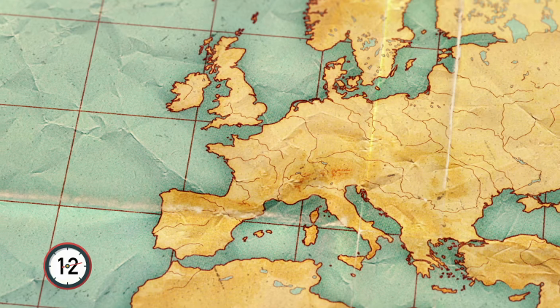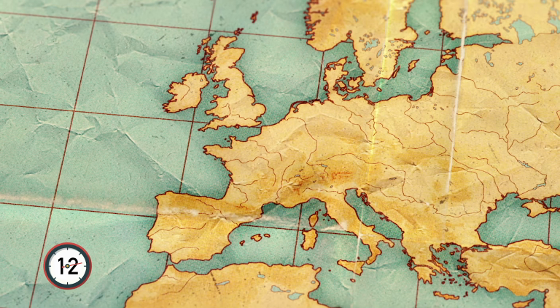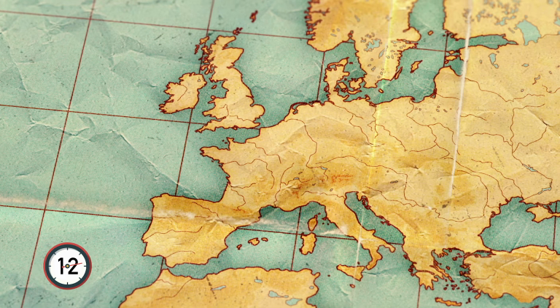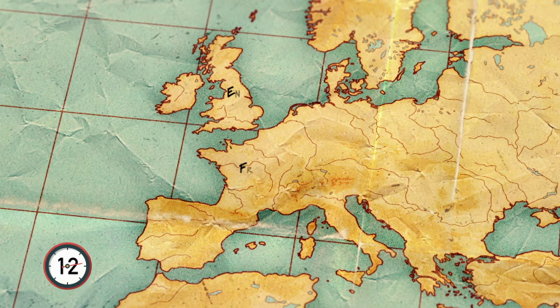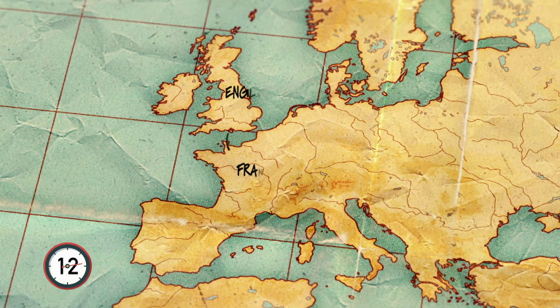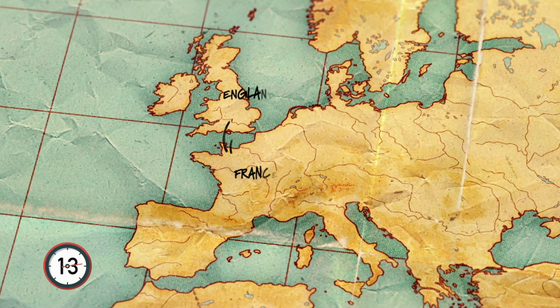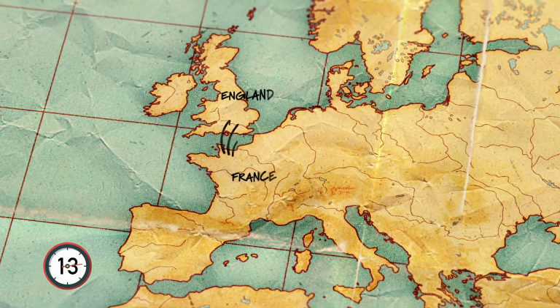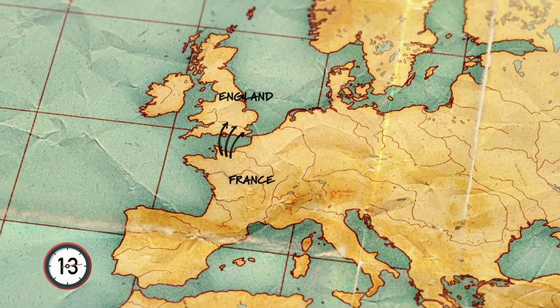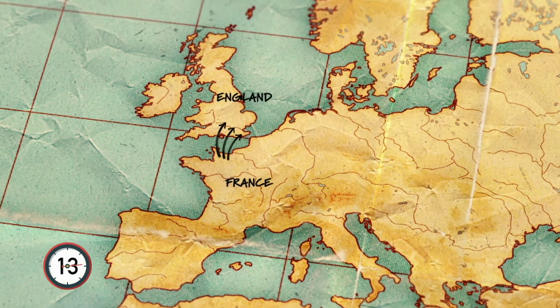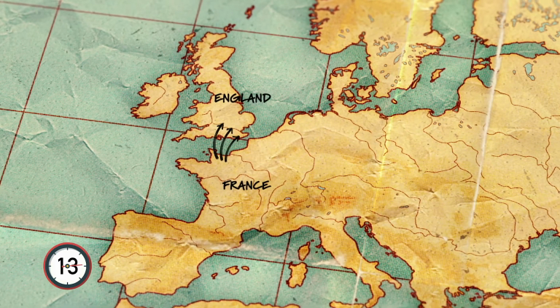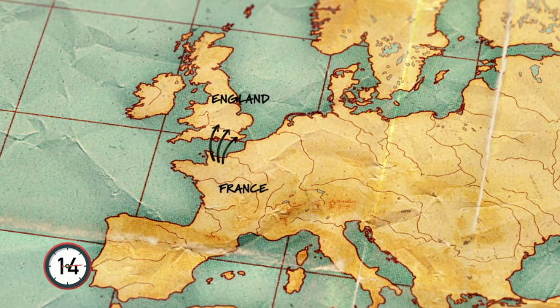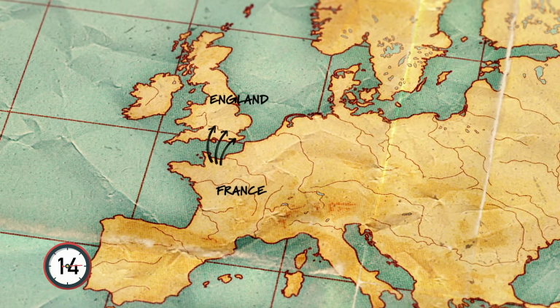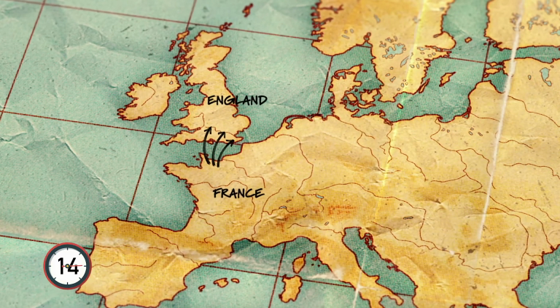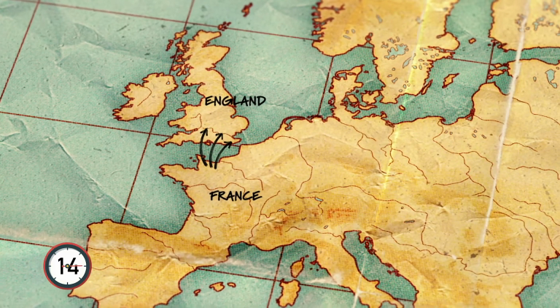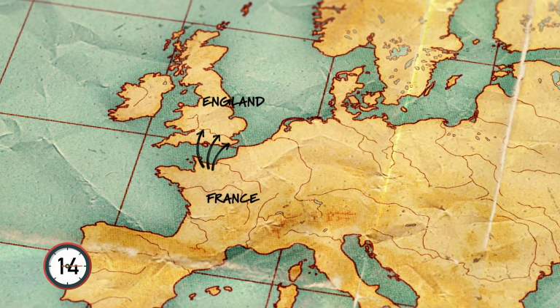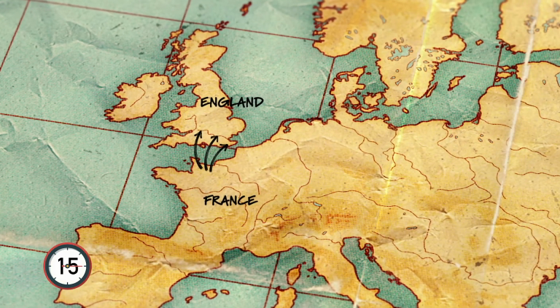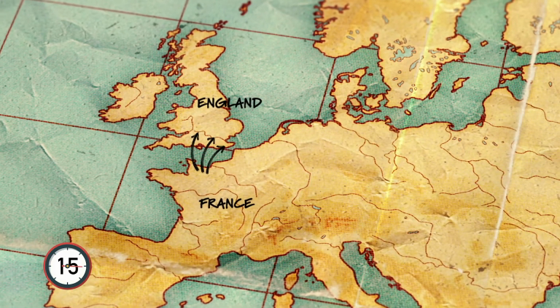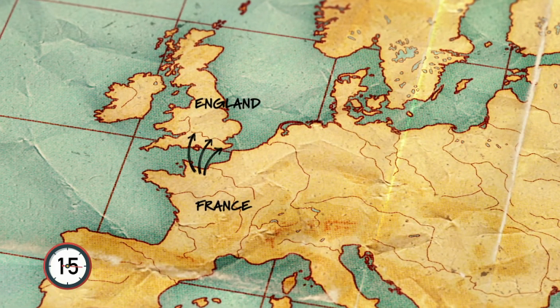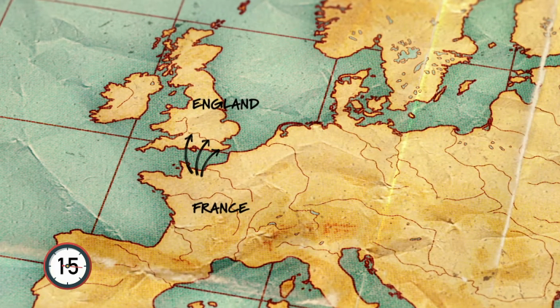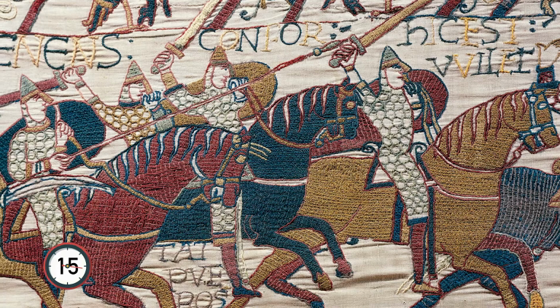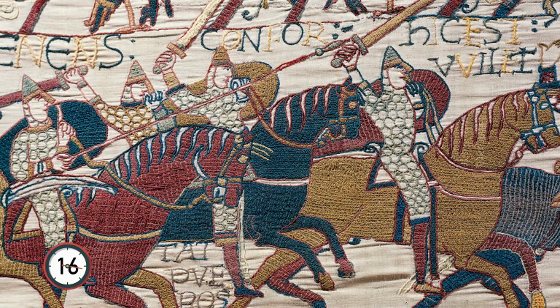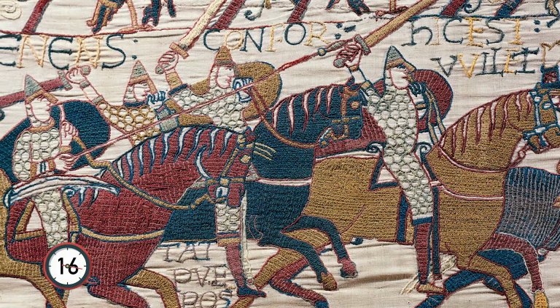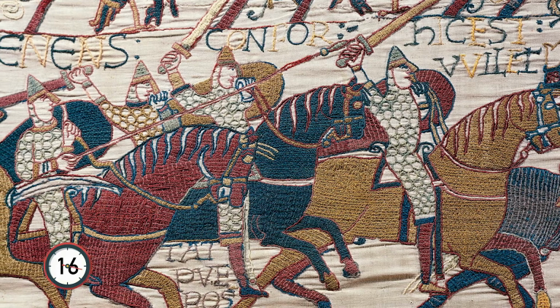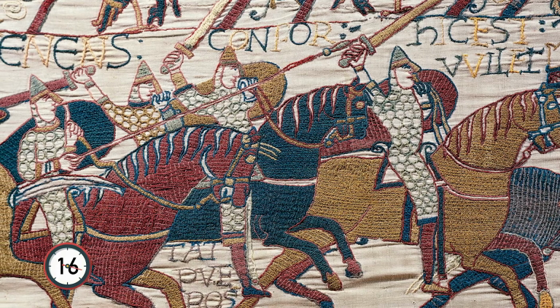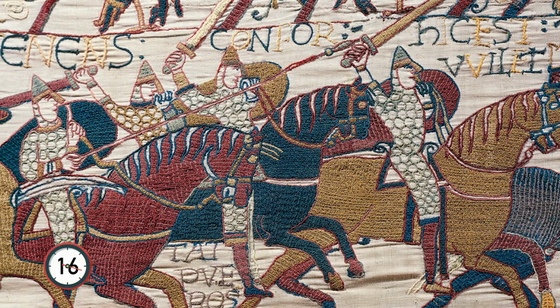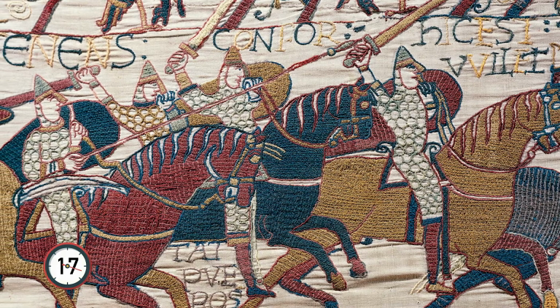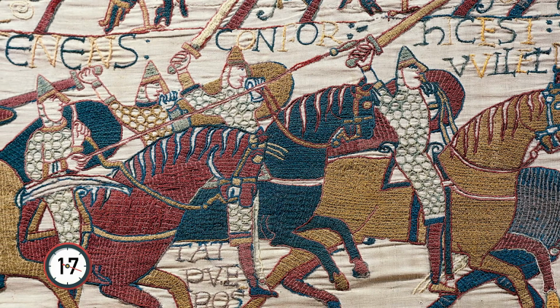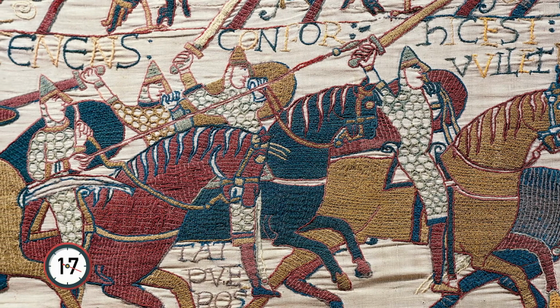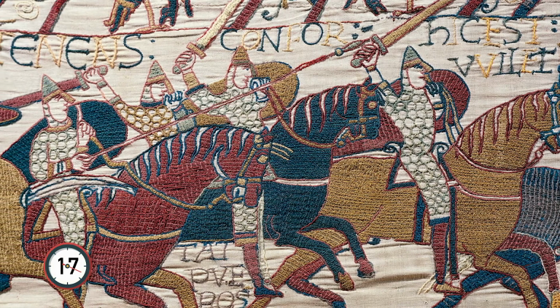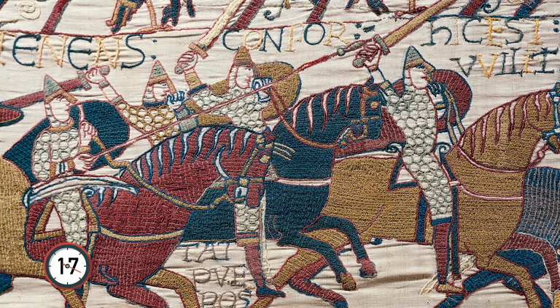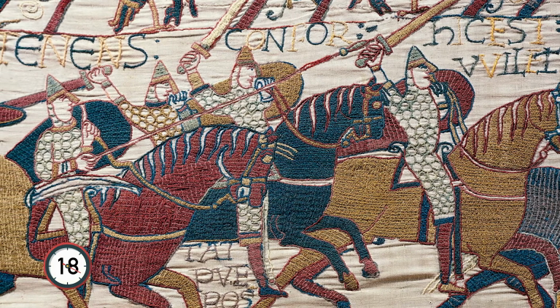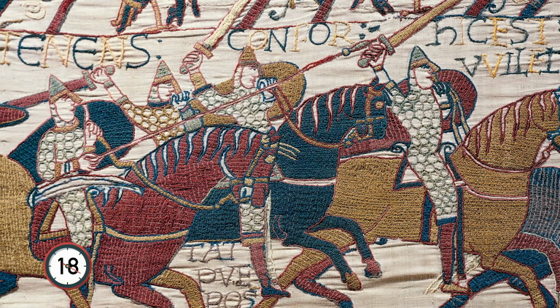During the Norman conquest of Britain in 1066 AD, many new words entered our language from France.